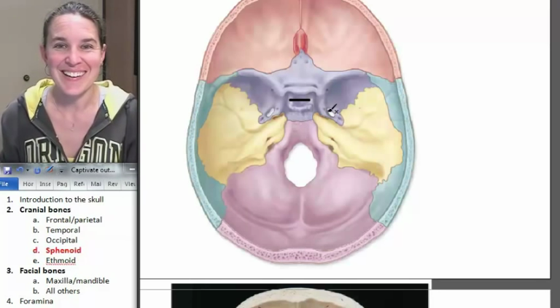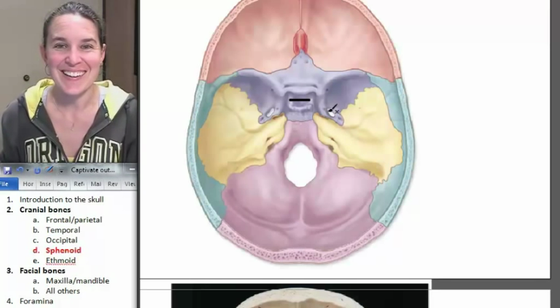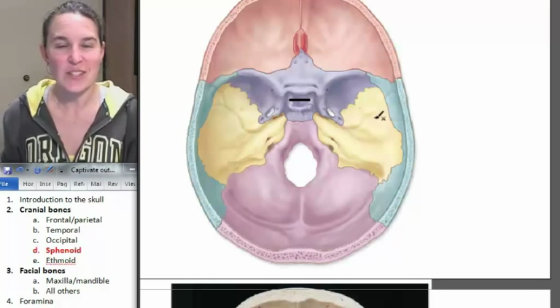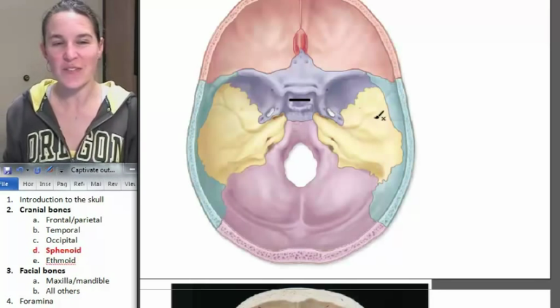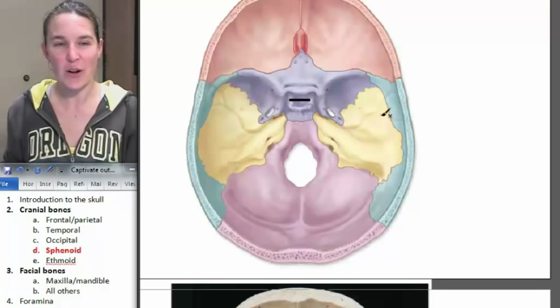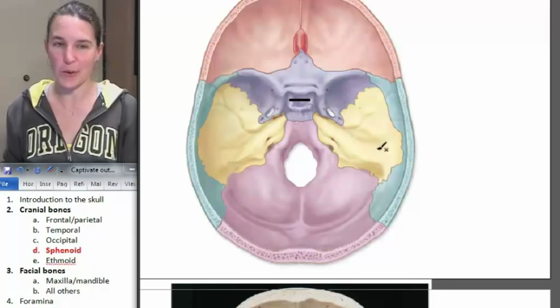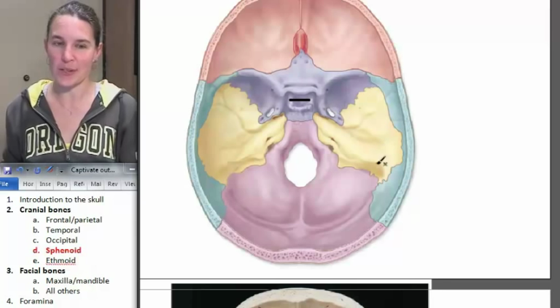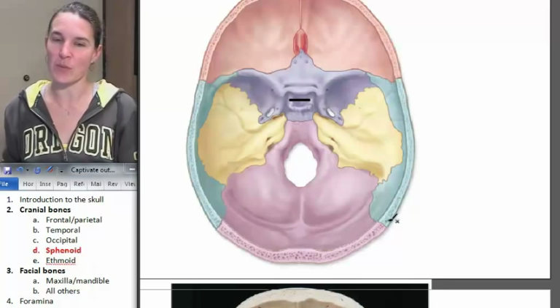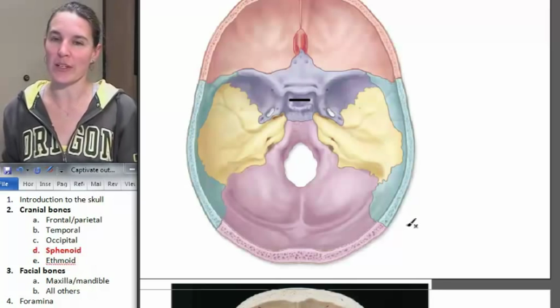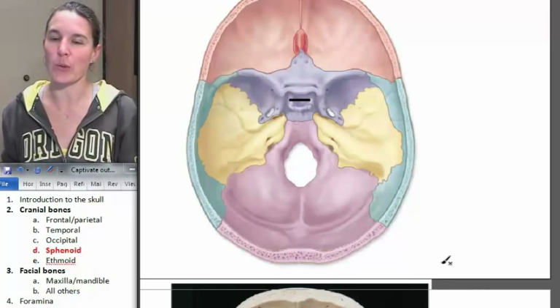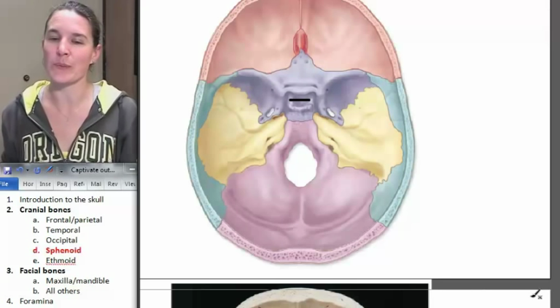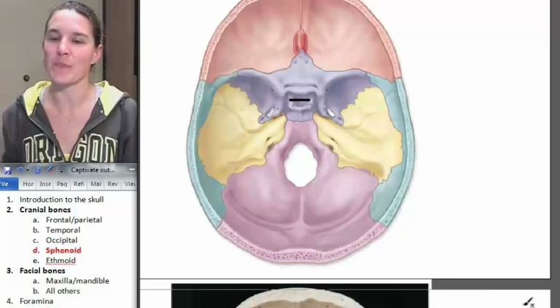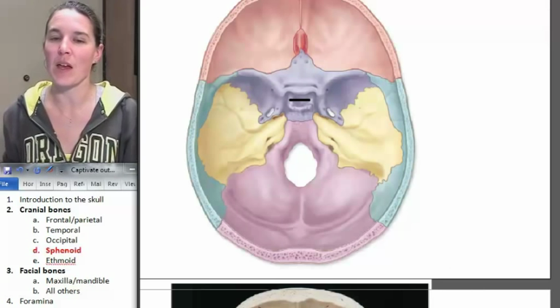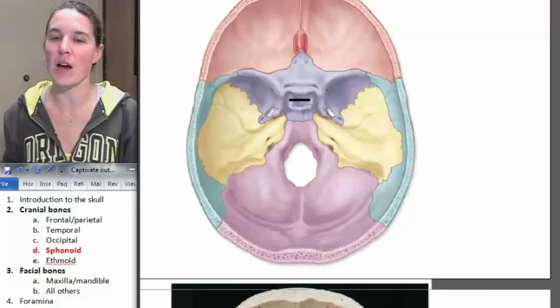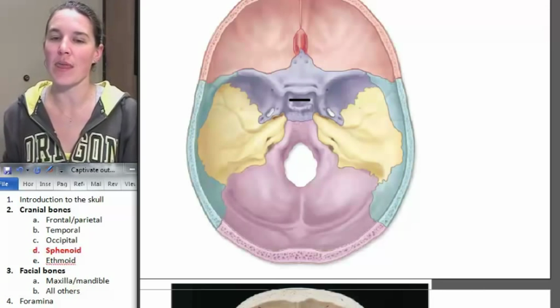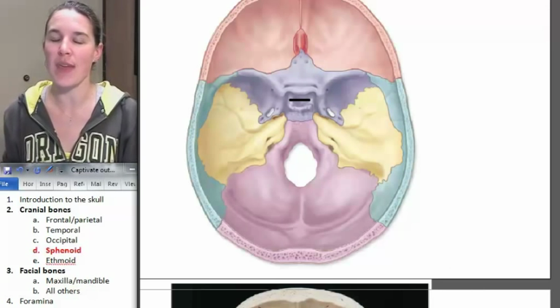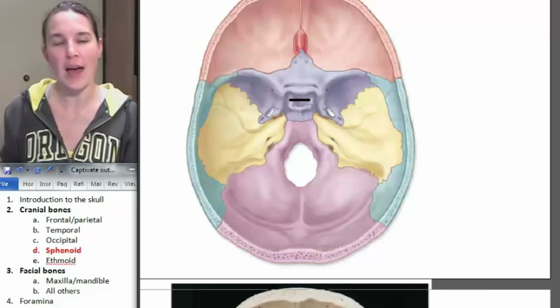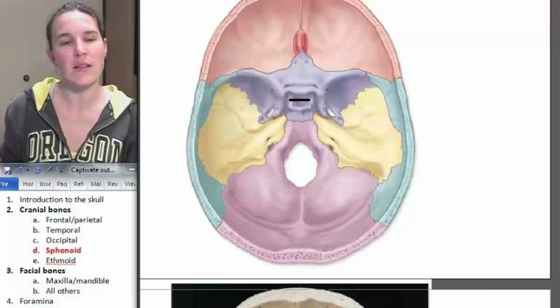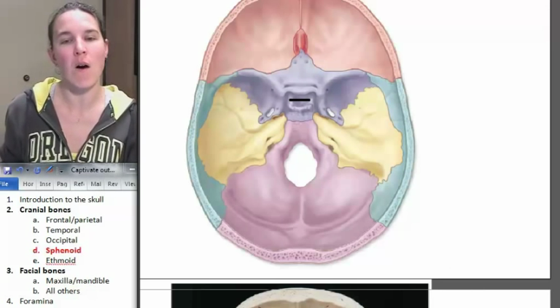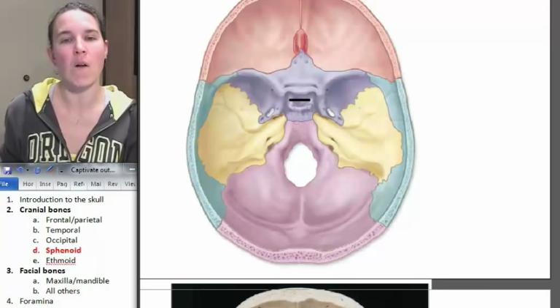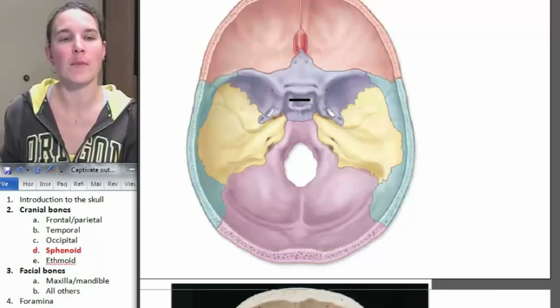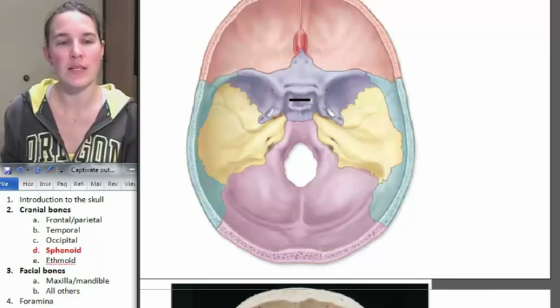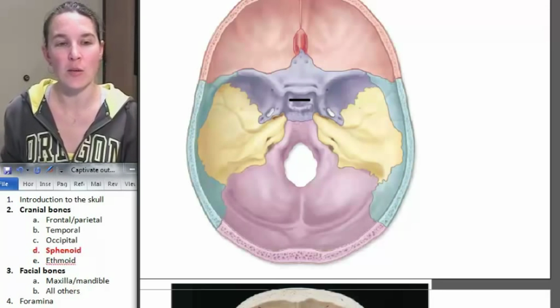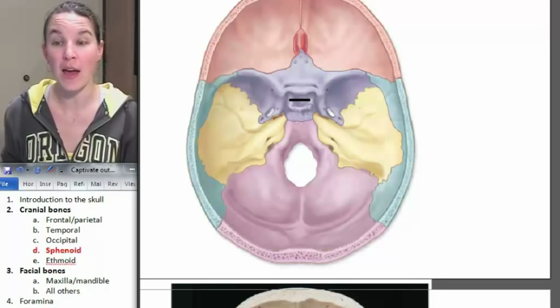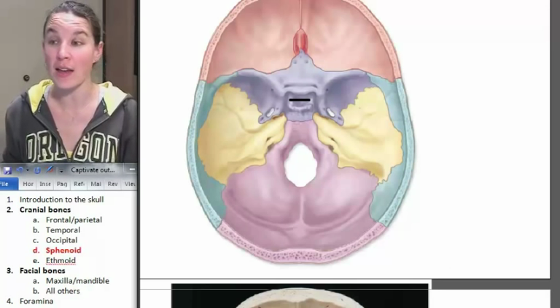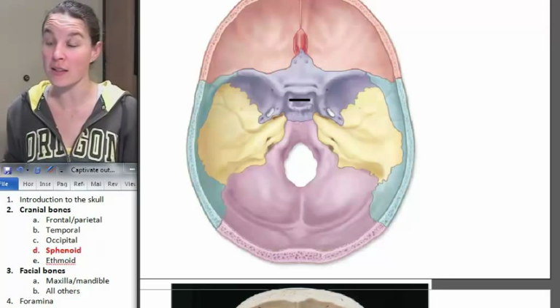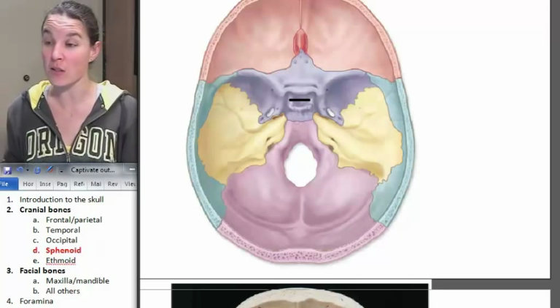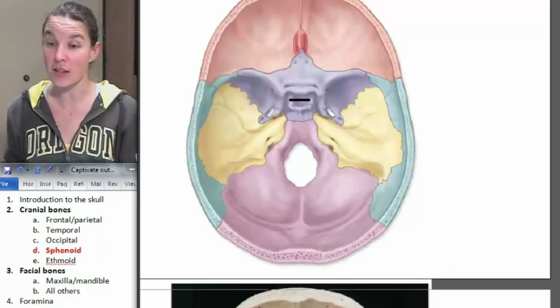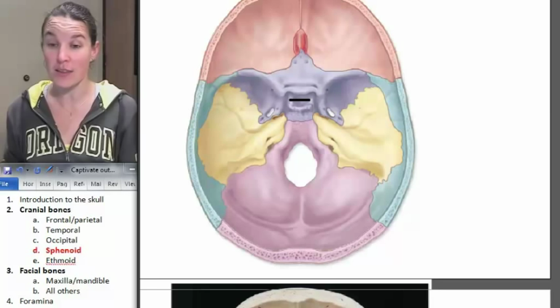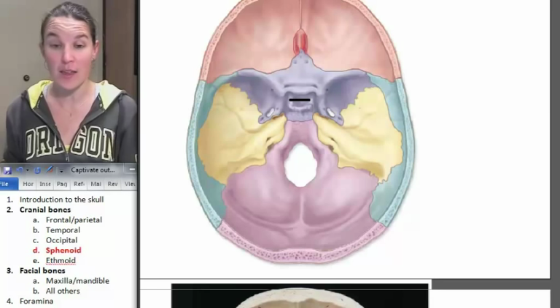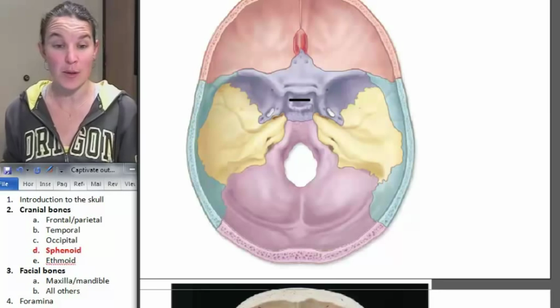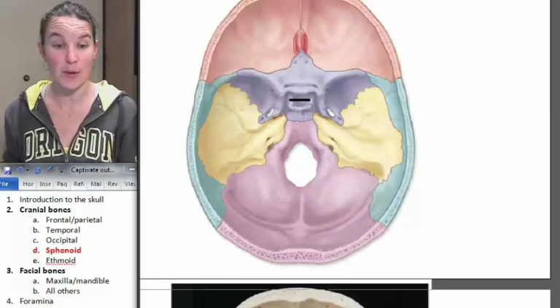So sphenoid bone is really cool. That's all I'm going to tell you about that. And let's go take a look at the ethmoid bone.